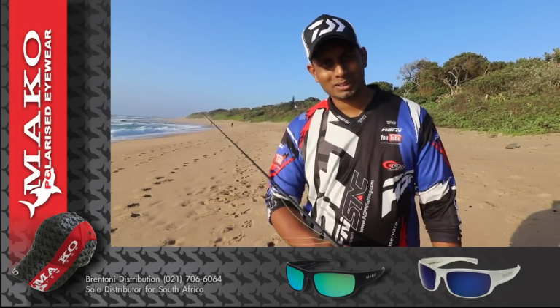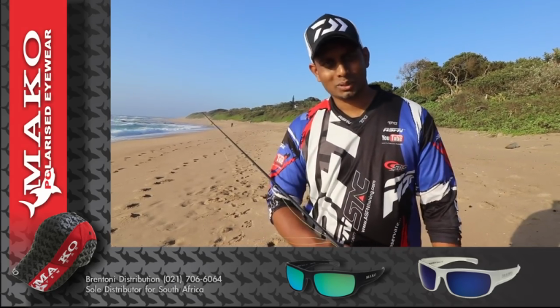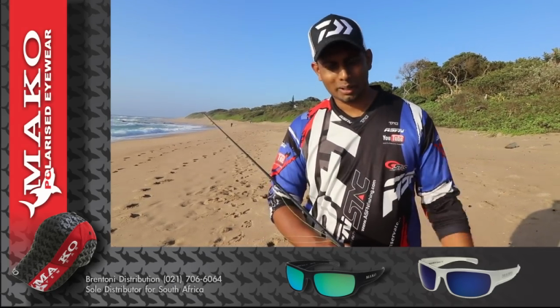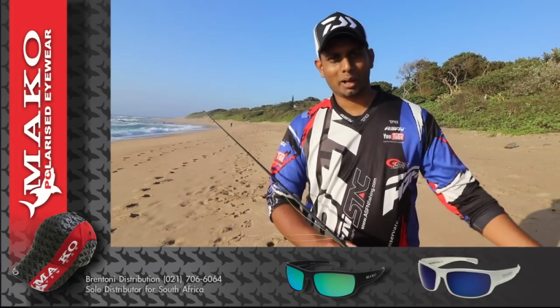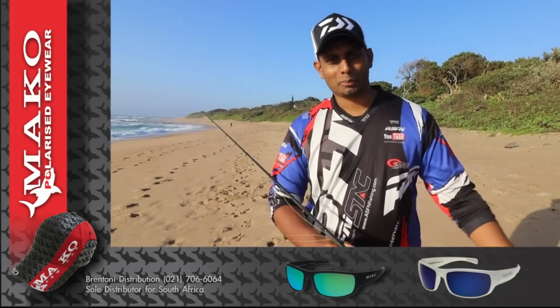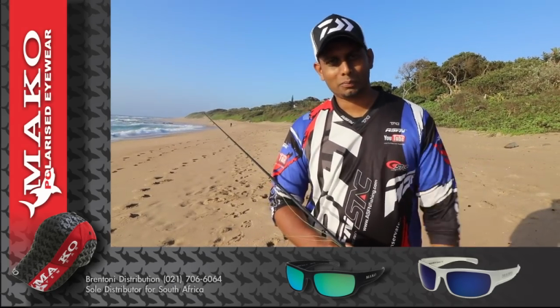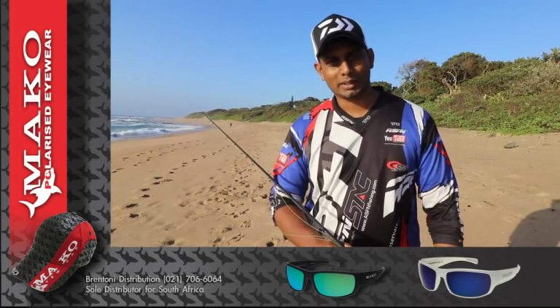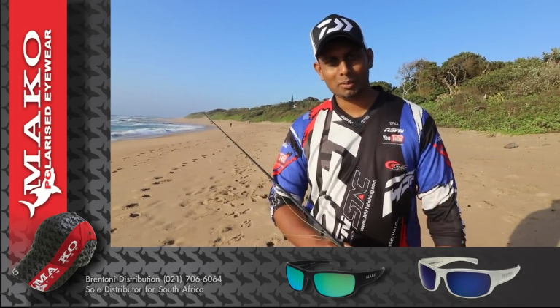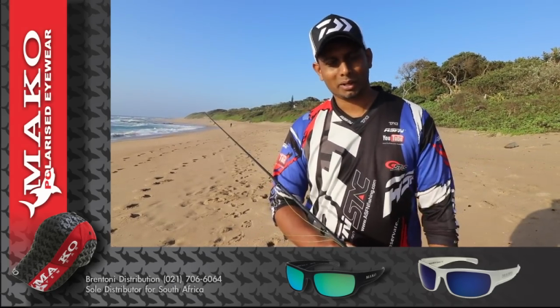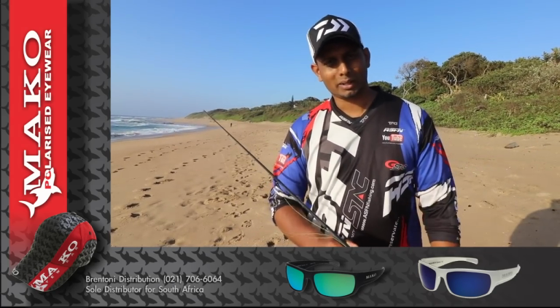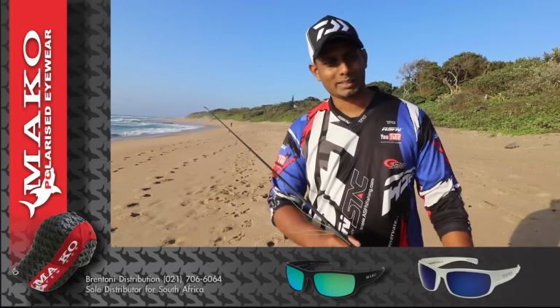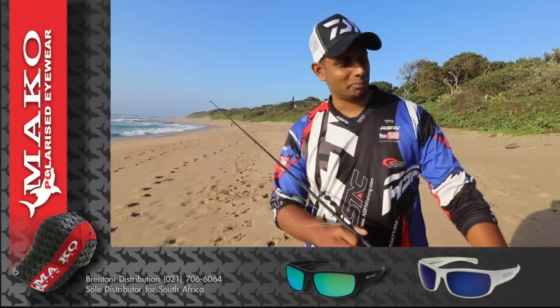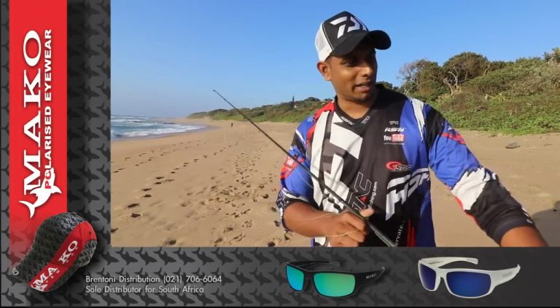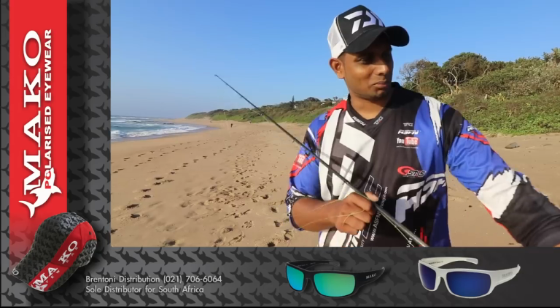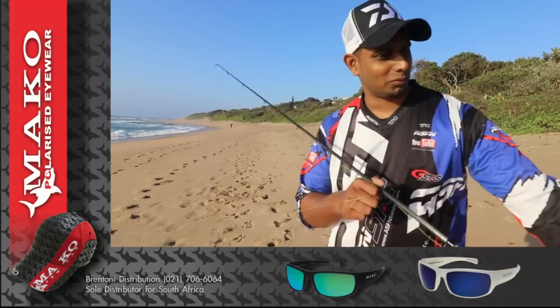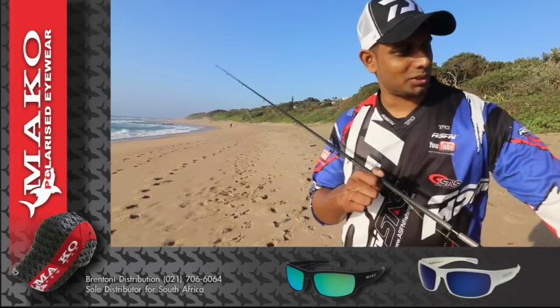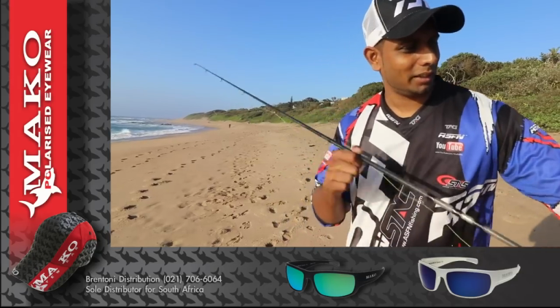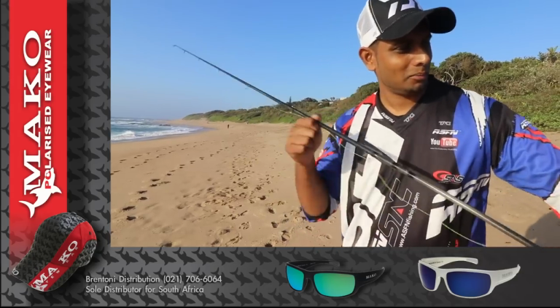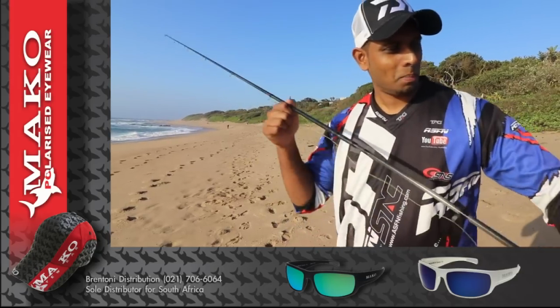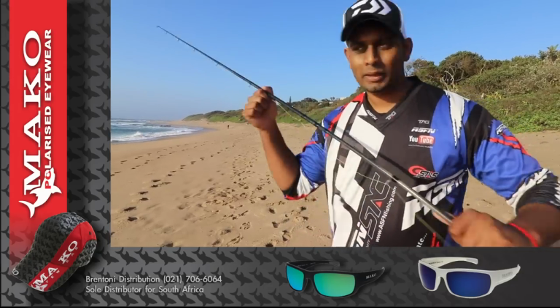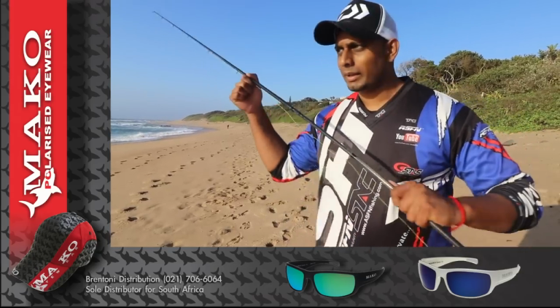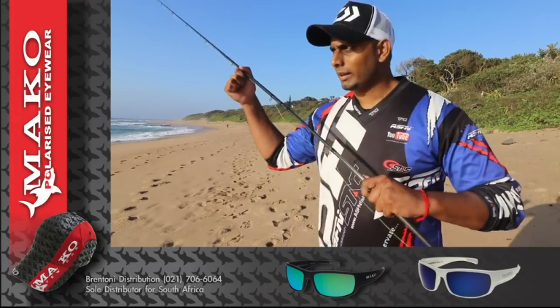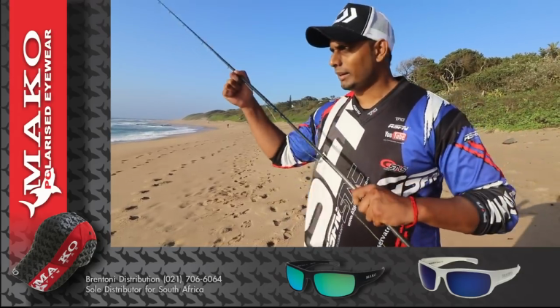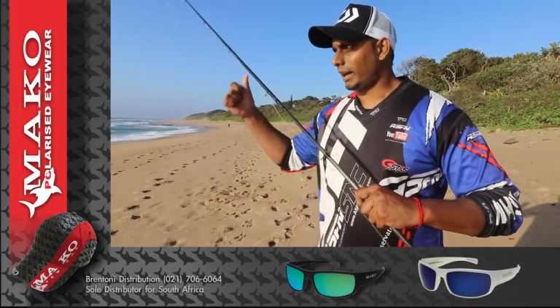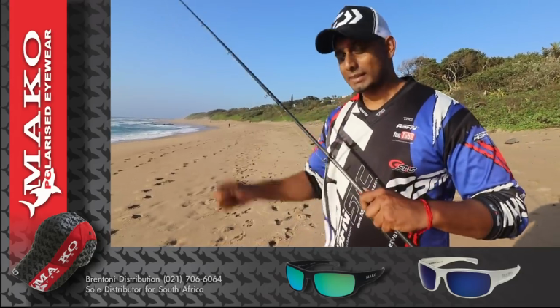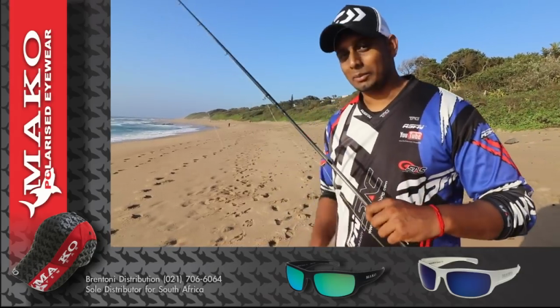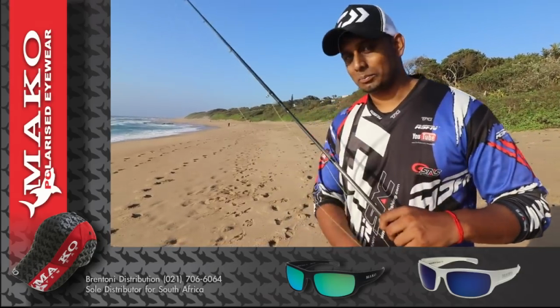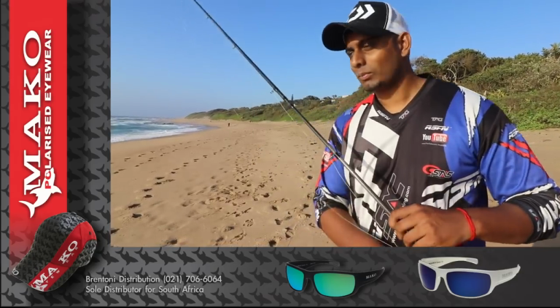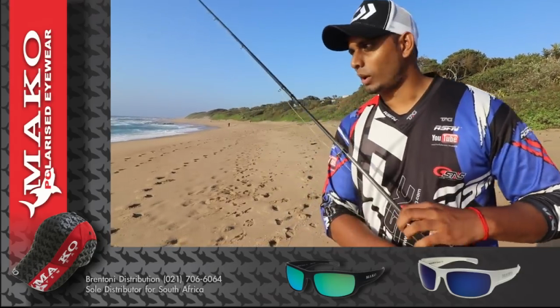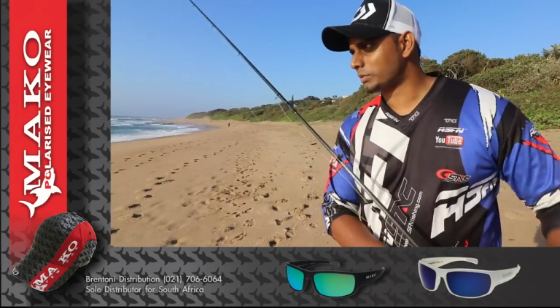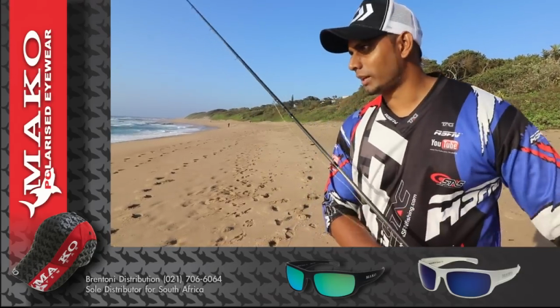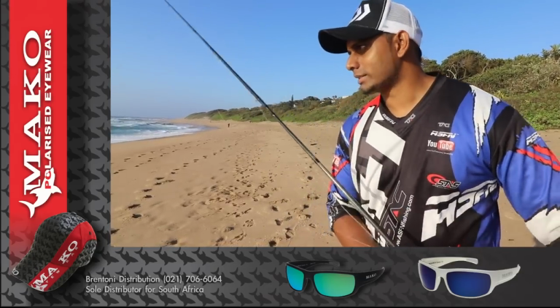I have good bait in them. I know the guys are going to be landing some good fish today. The bottom's pretty nice.